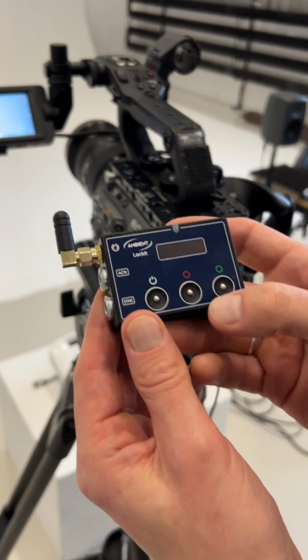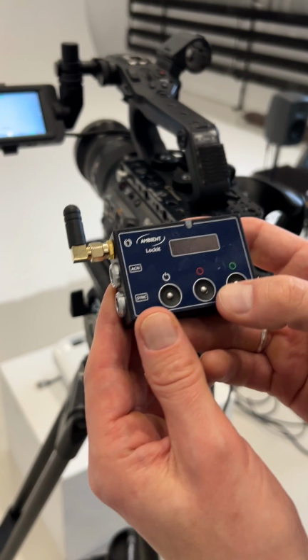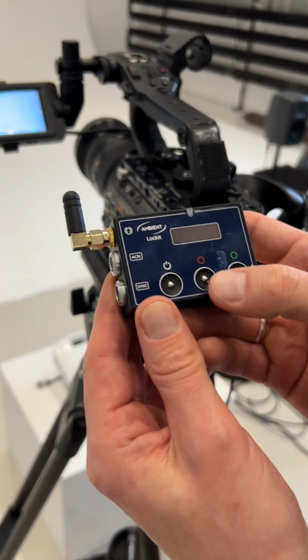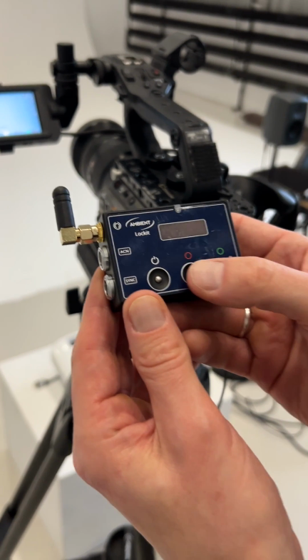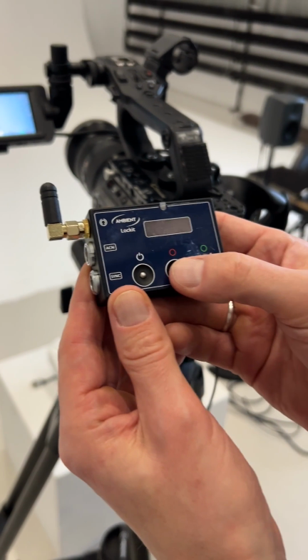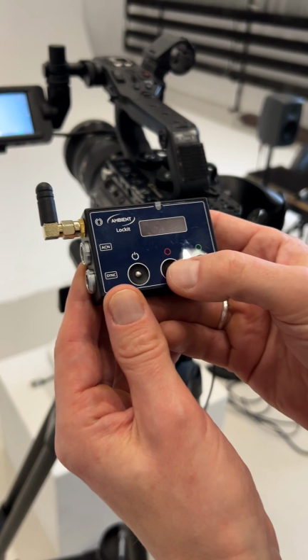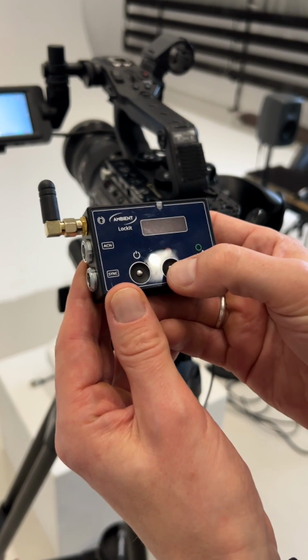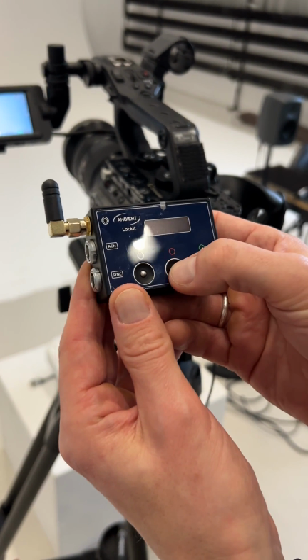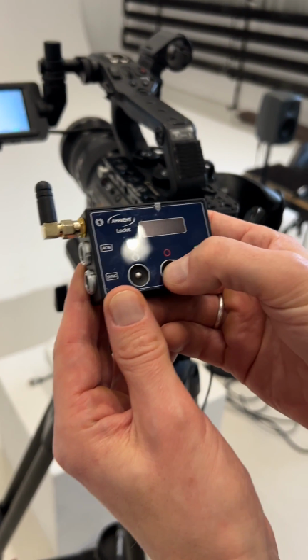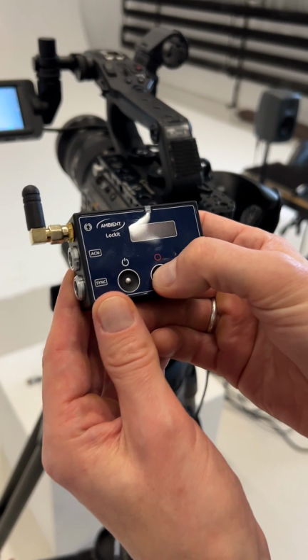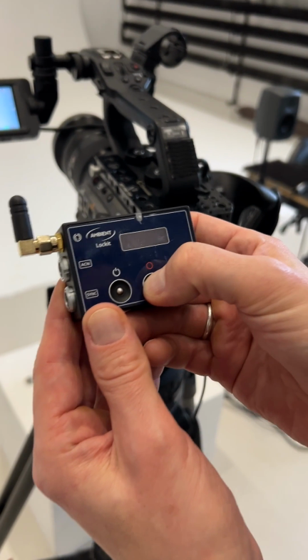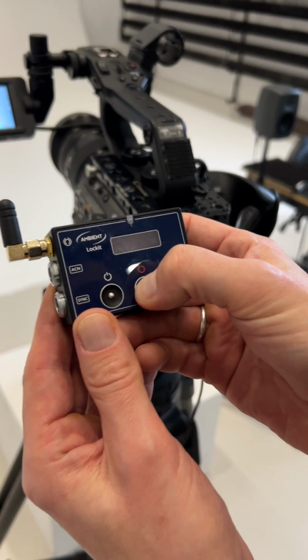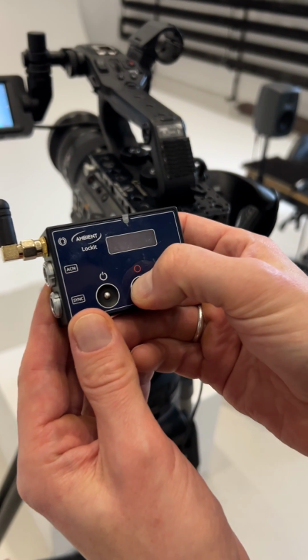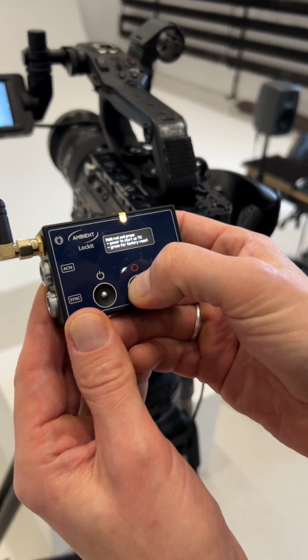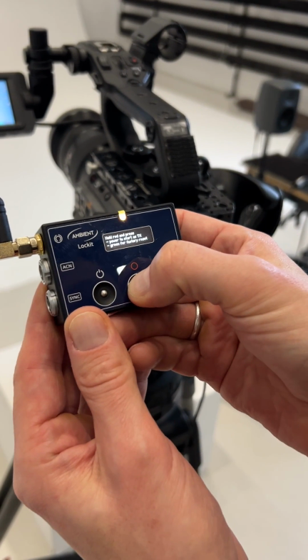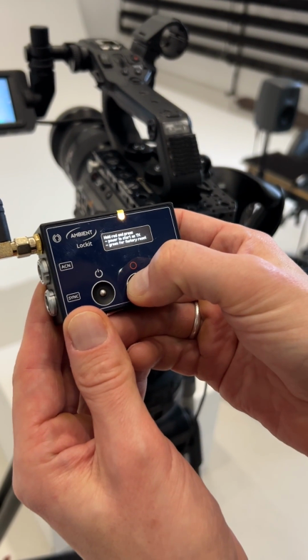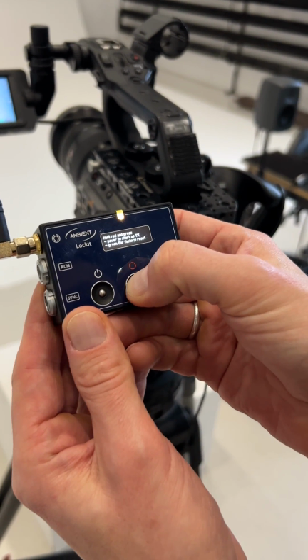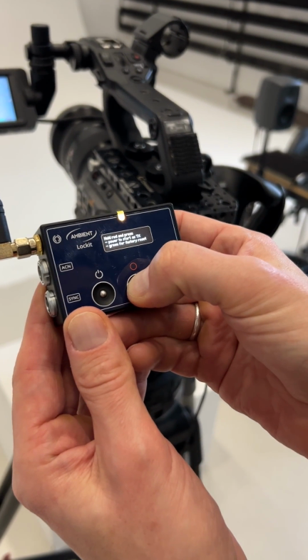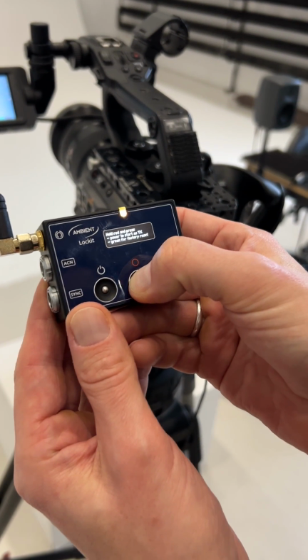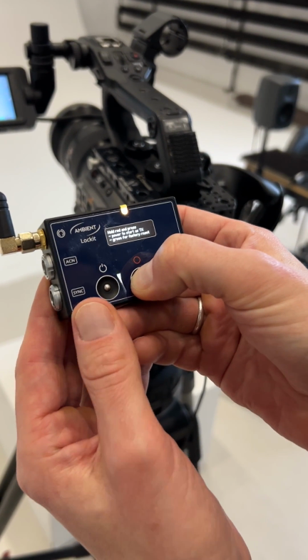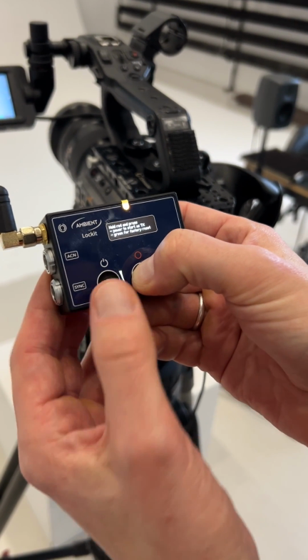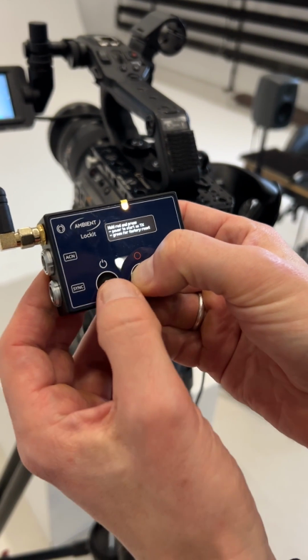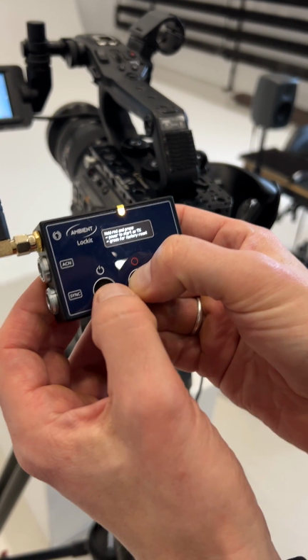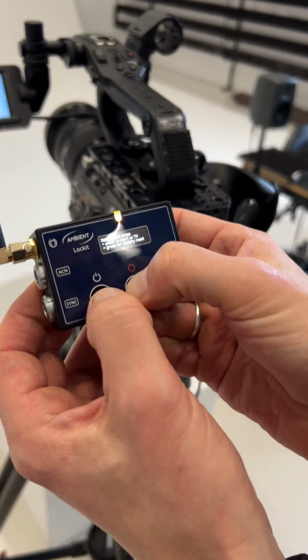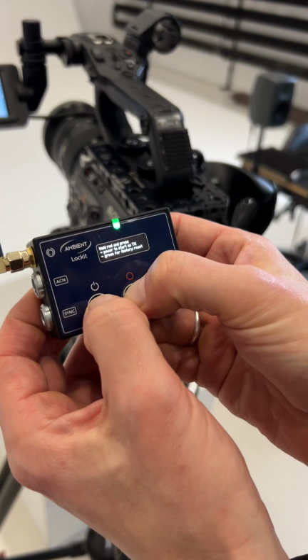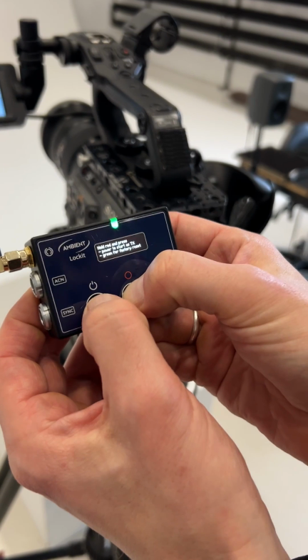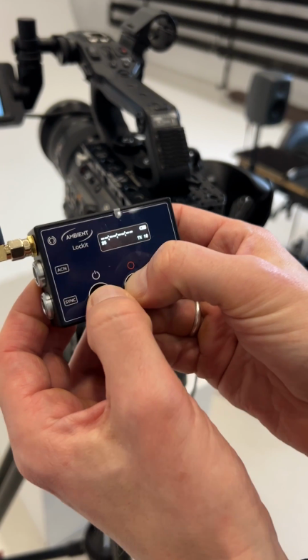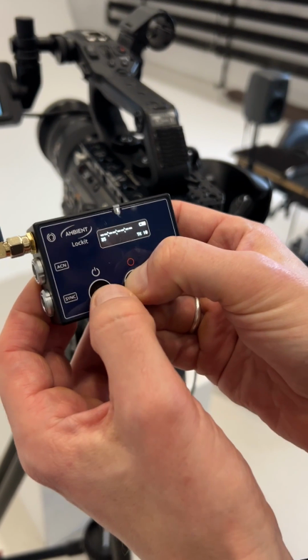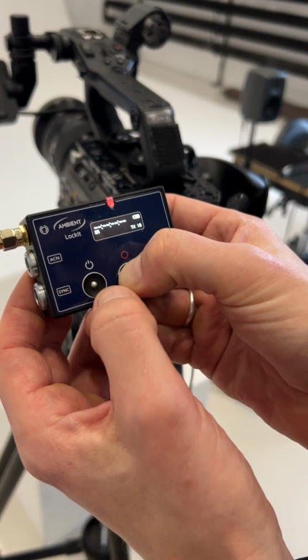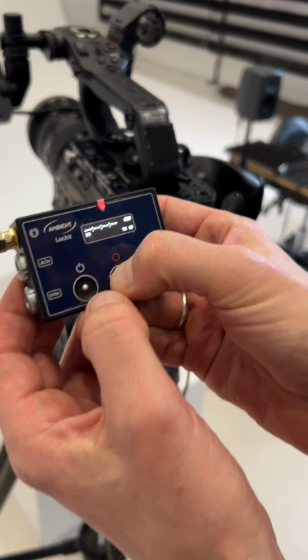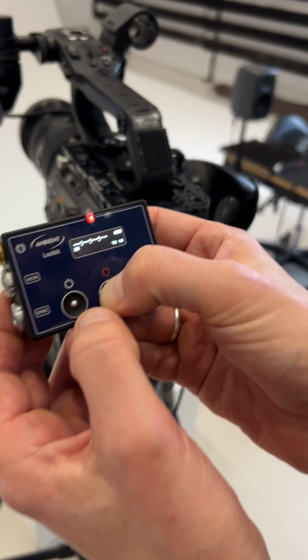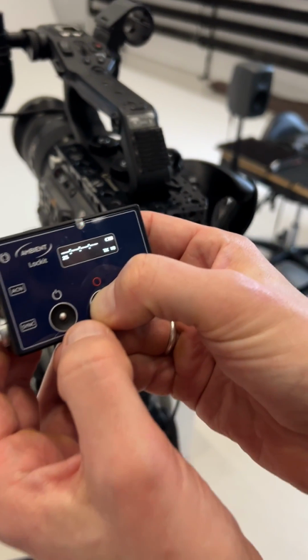First, start up one of your lockets or nano lockets in TX mode by holding red, then pressing the power button.